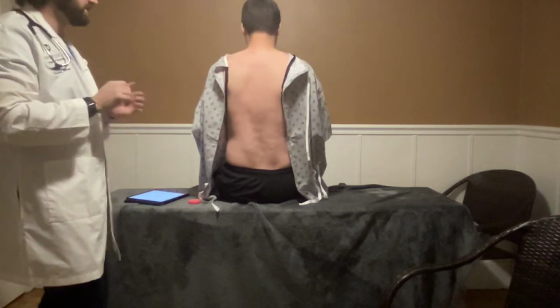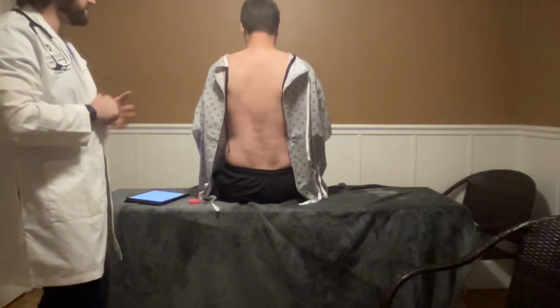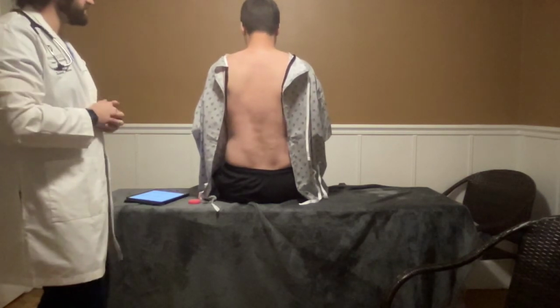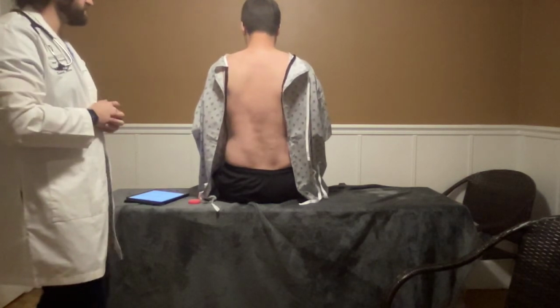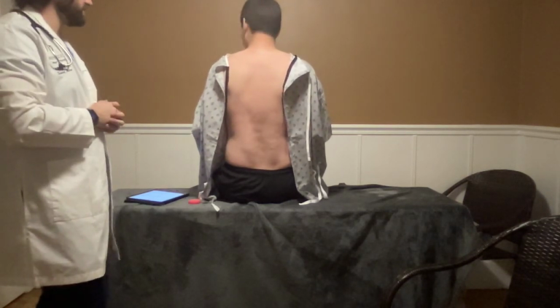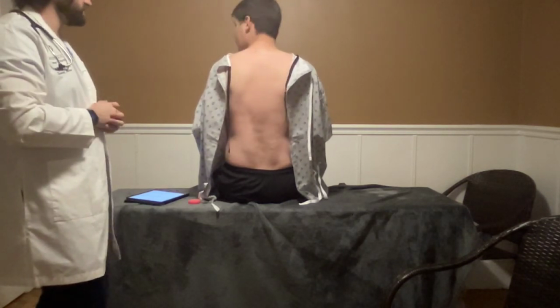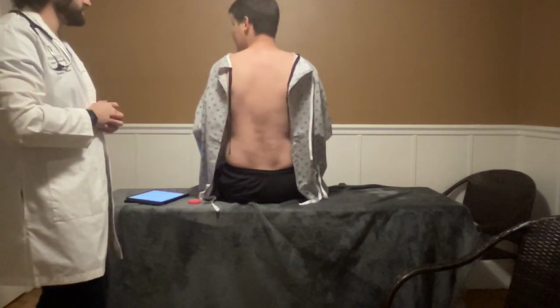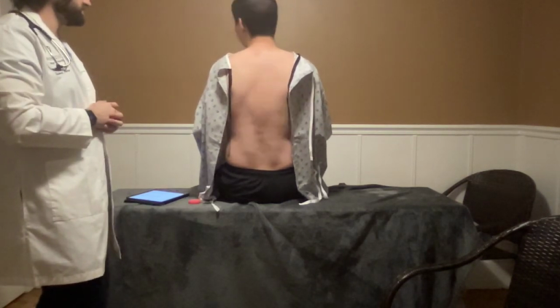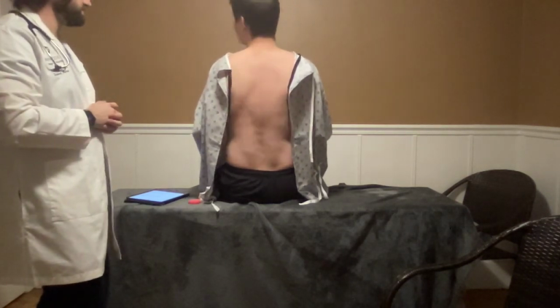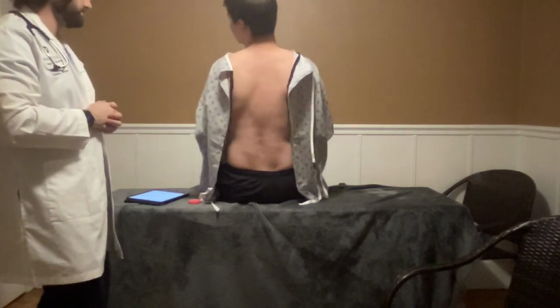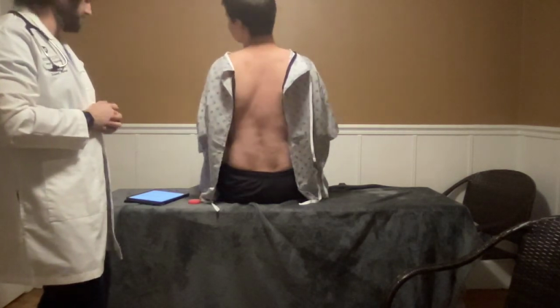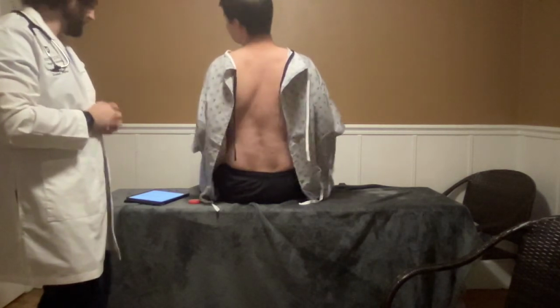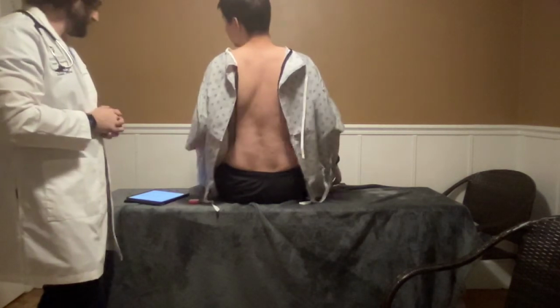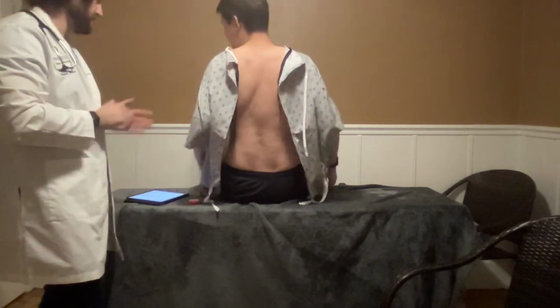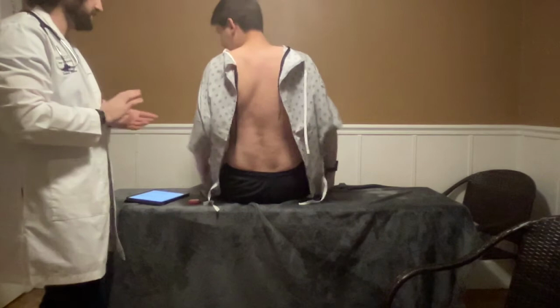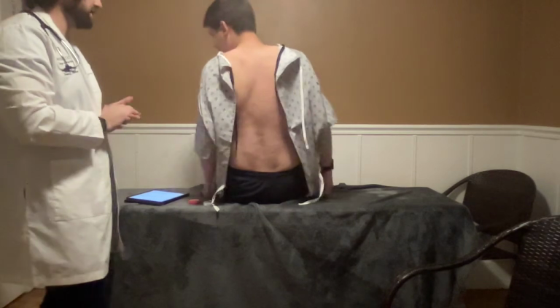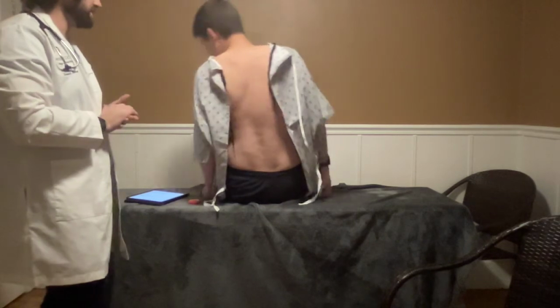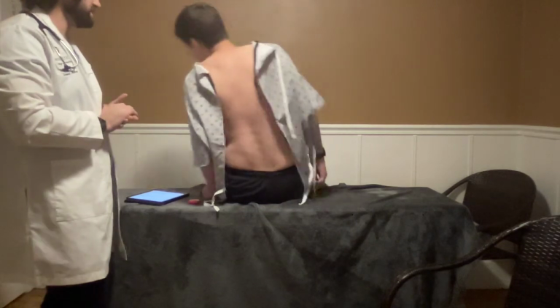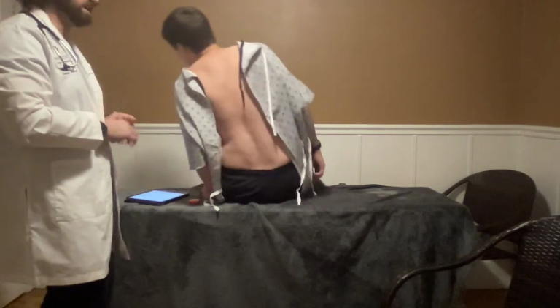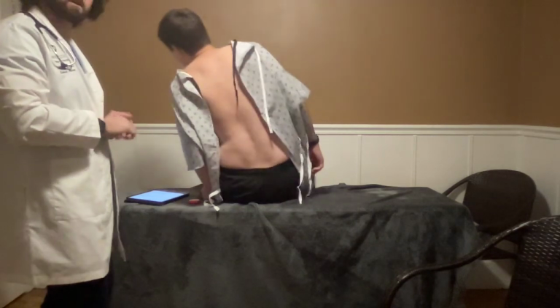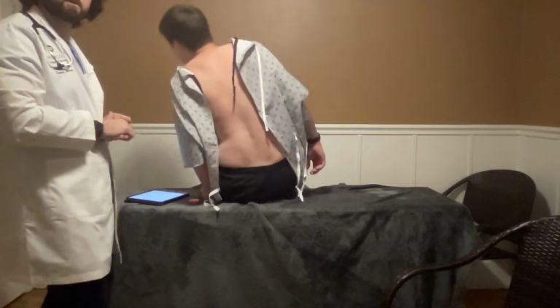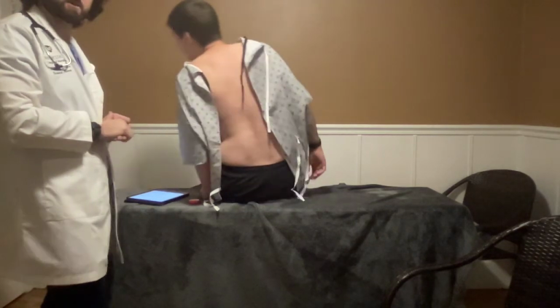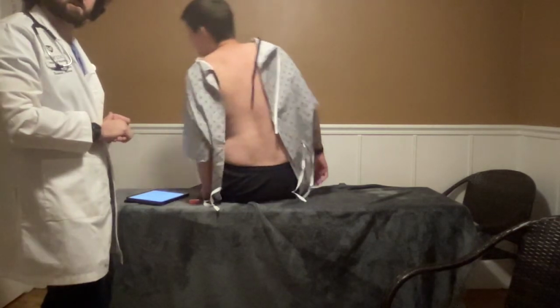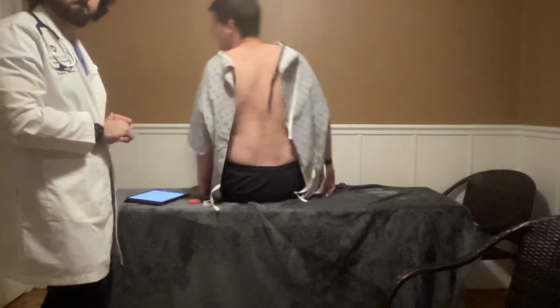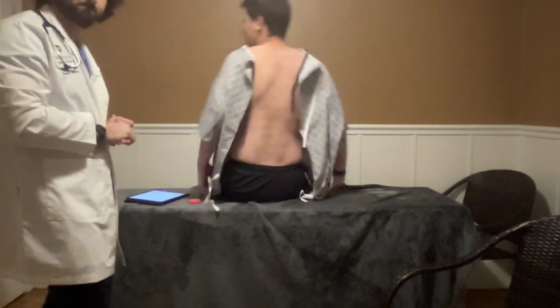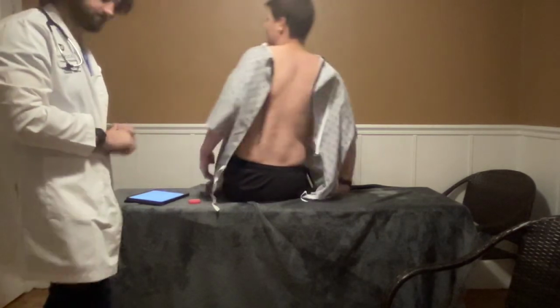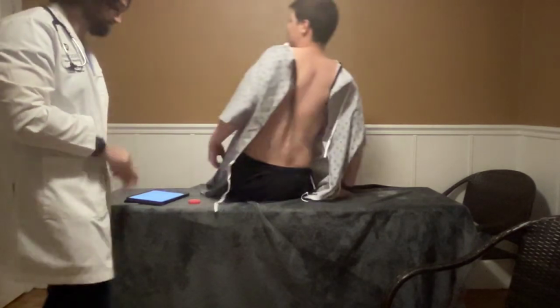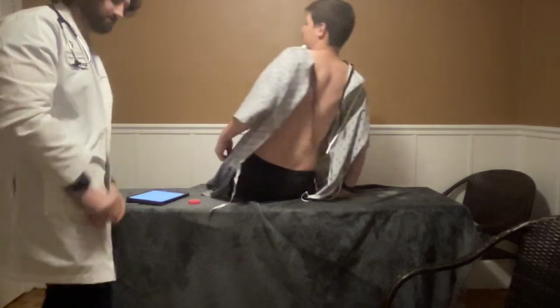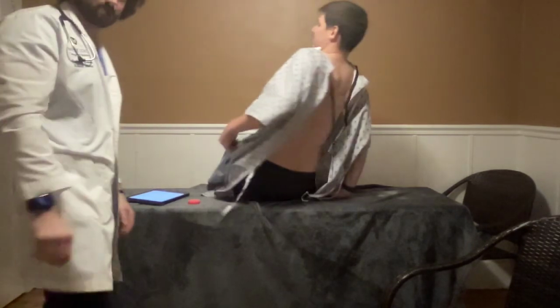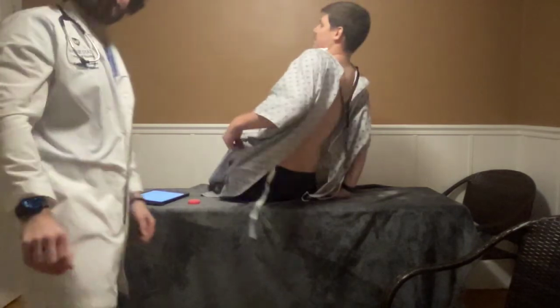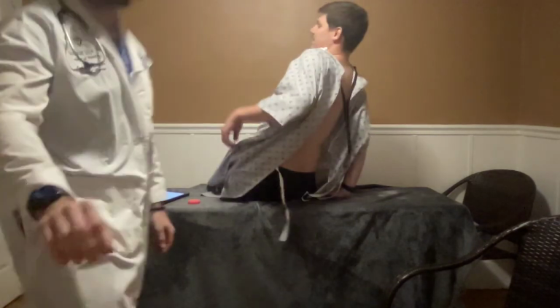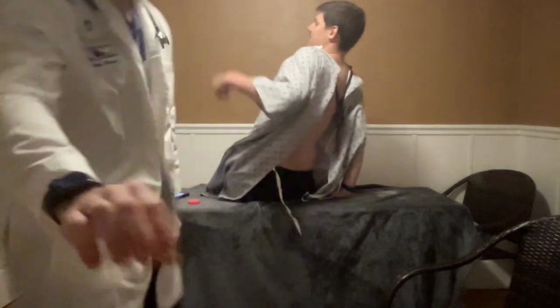Do you have any questions for me, Austin? No. Well, thank you for coming in today. That concludes our exam. Thank you.